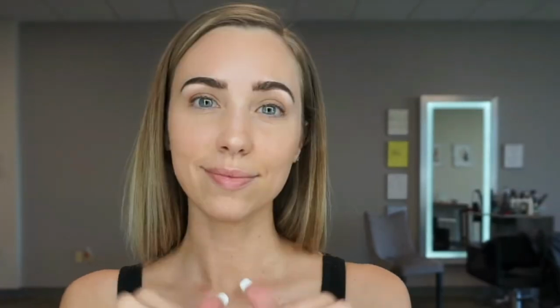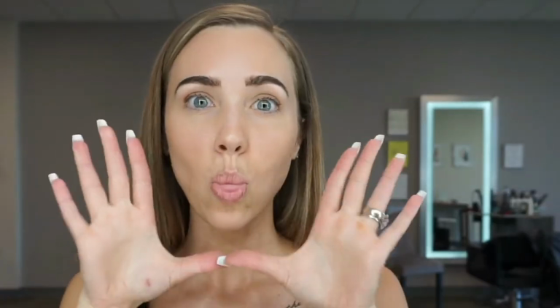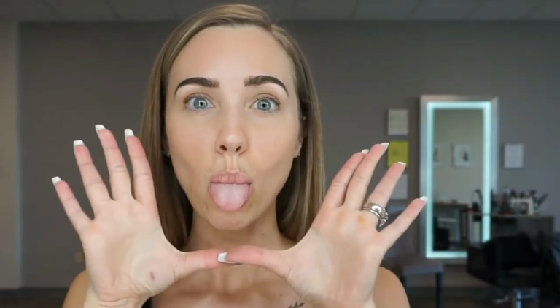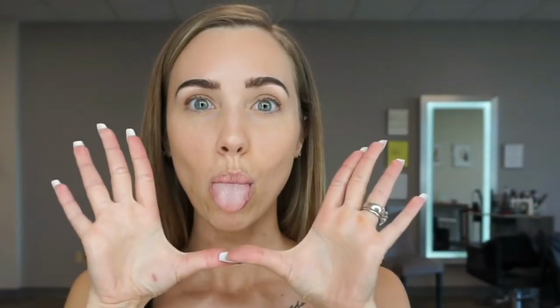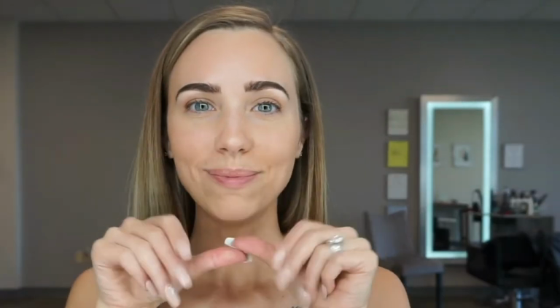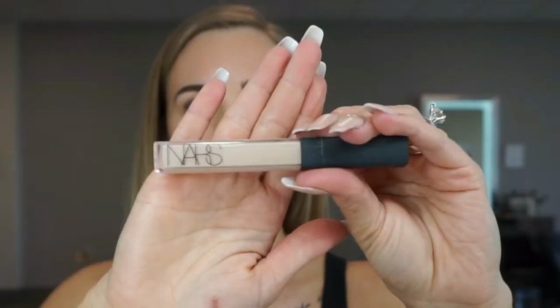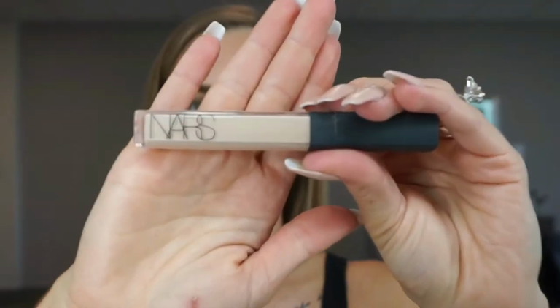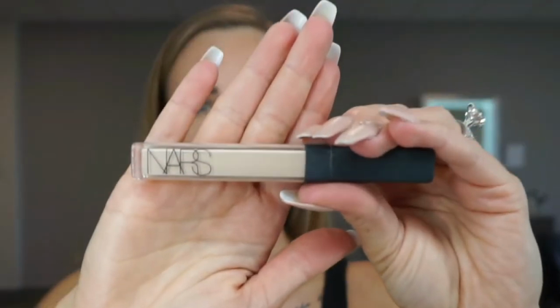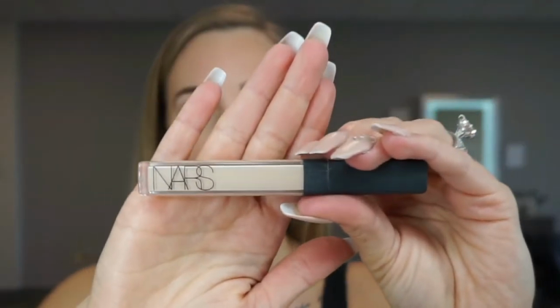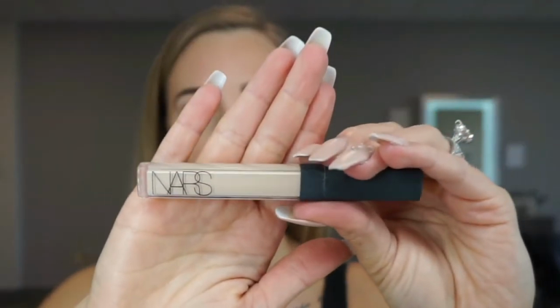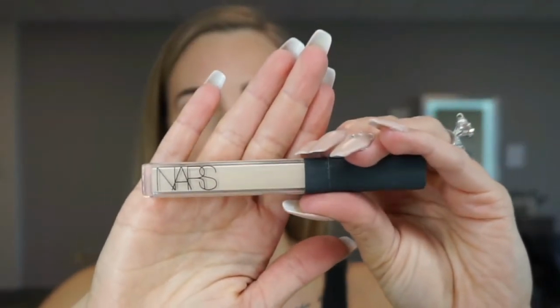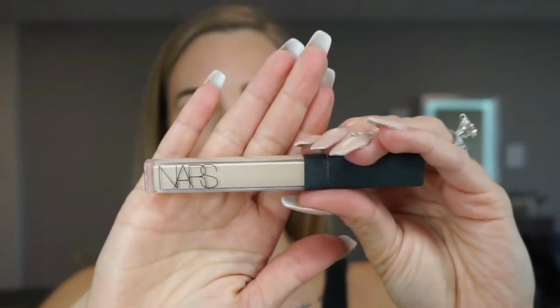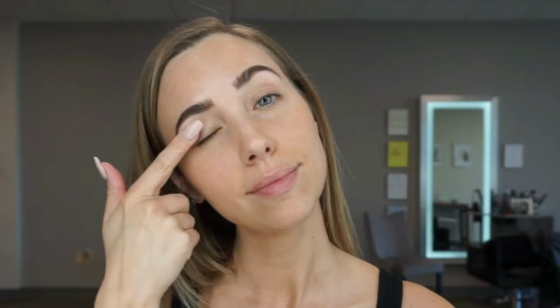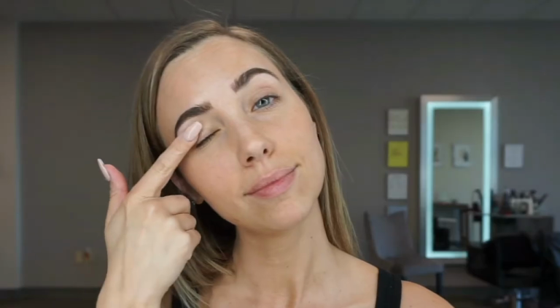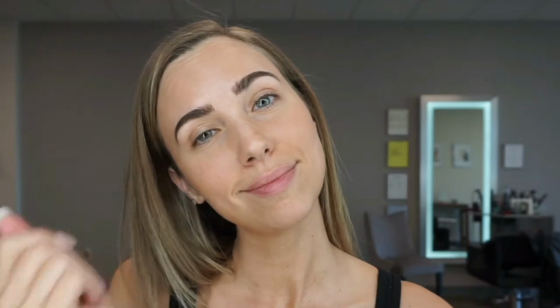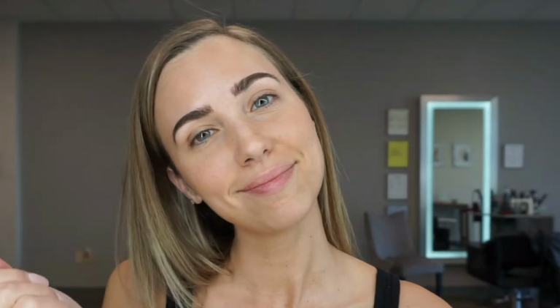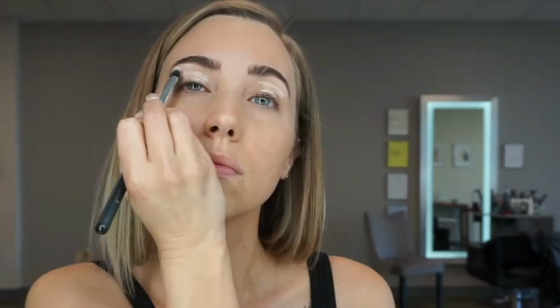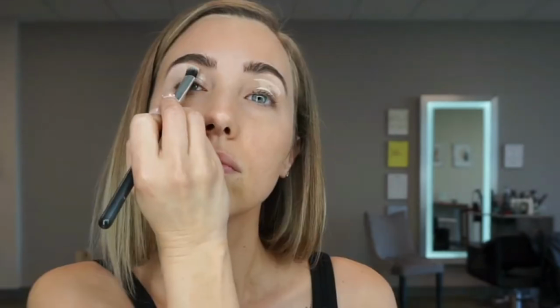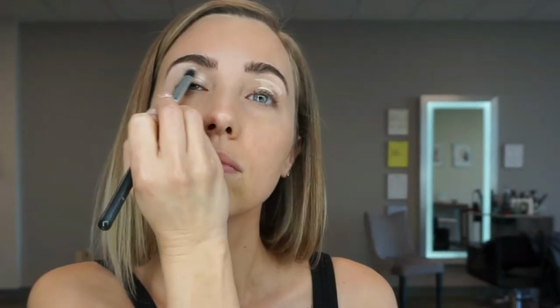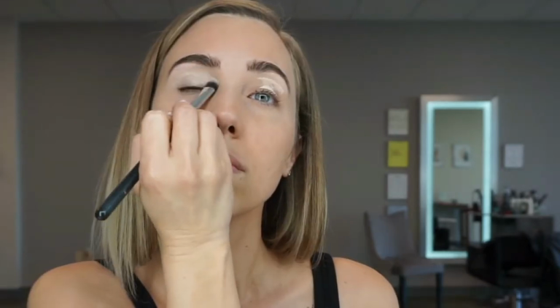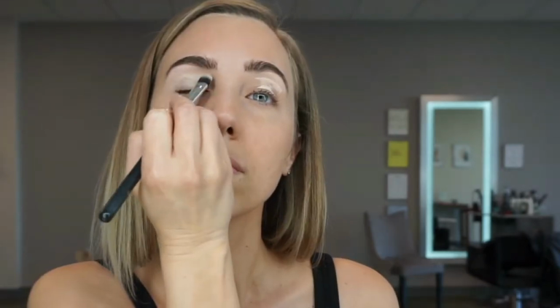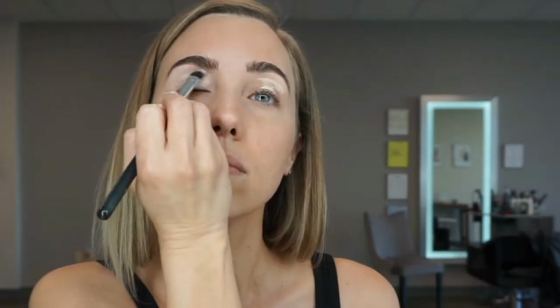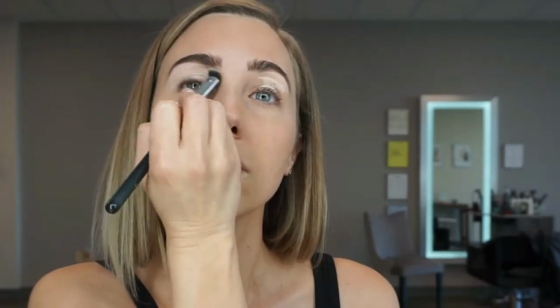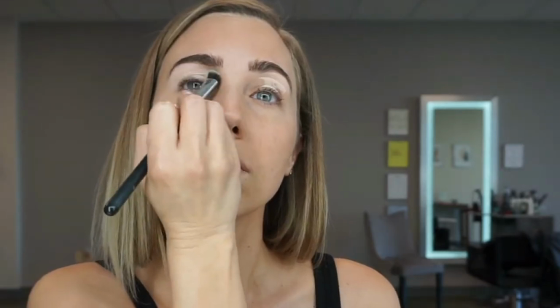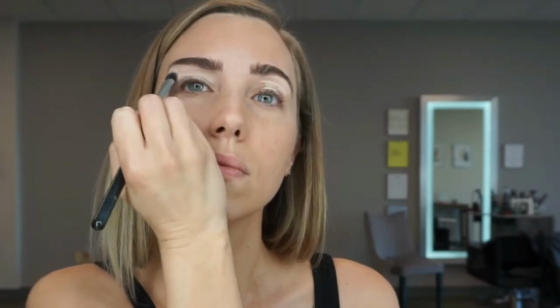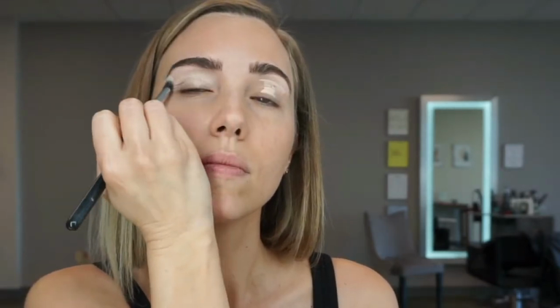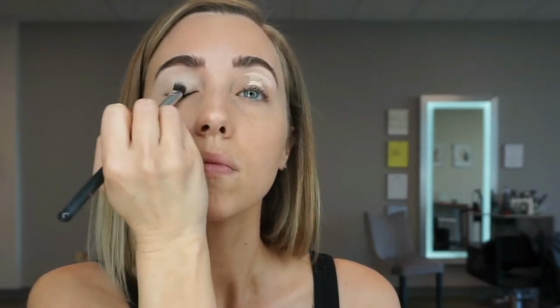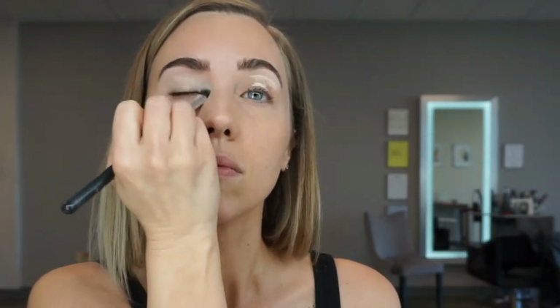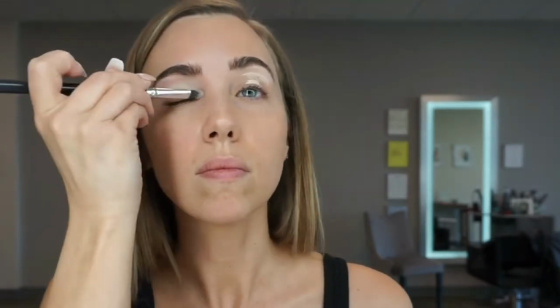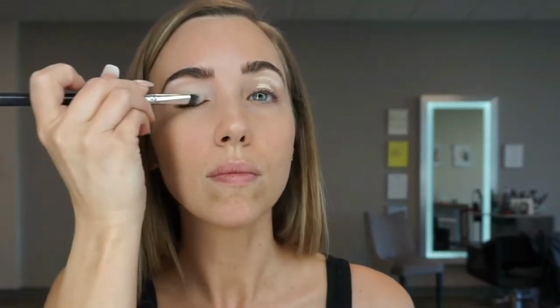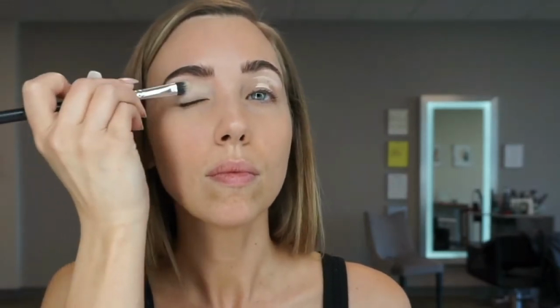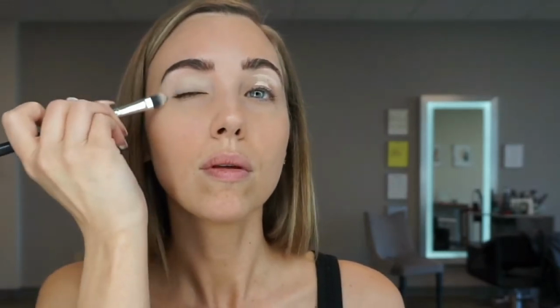Fresh face, brows only, going in with NARS as the eye prep. Just my typical happenings right now.